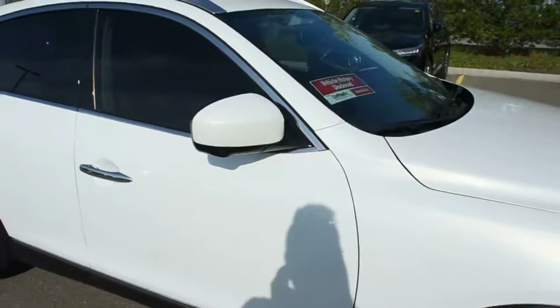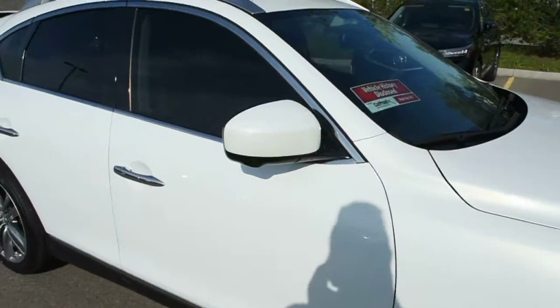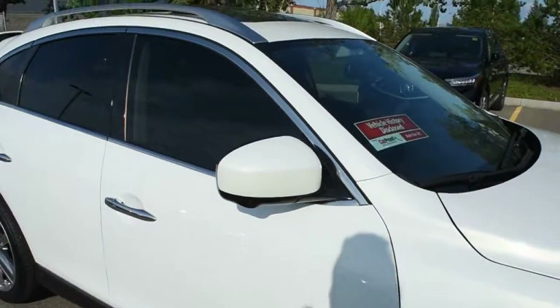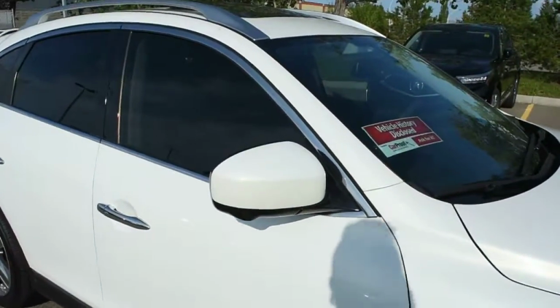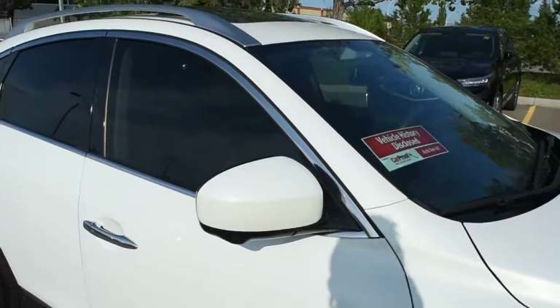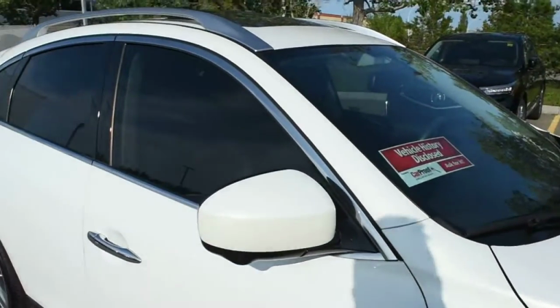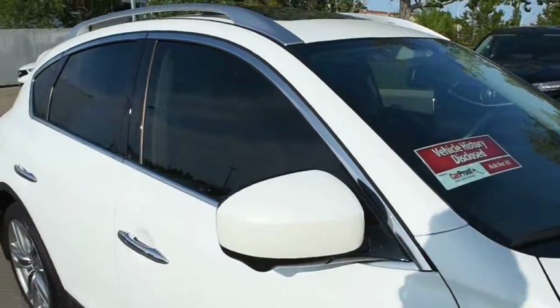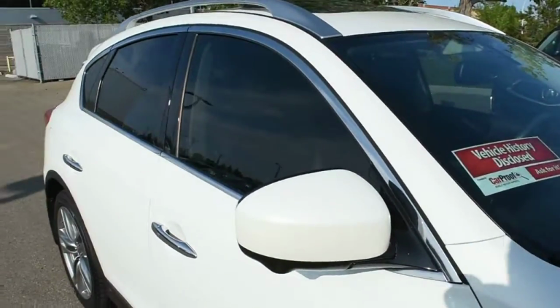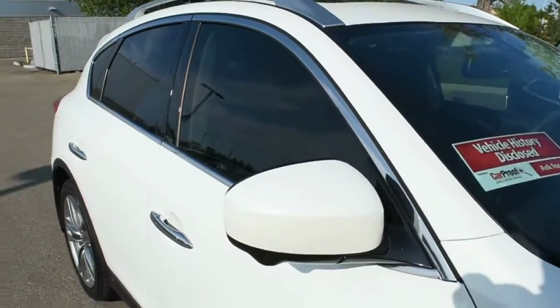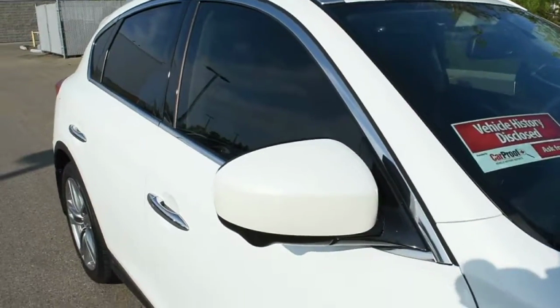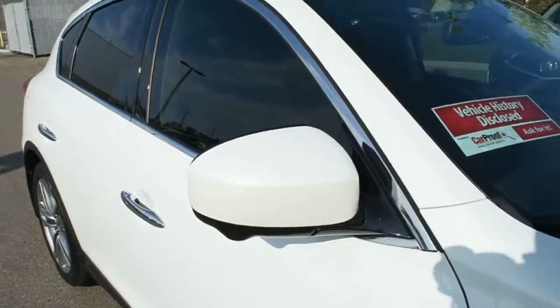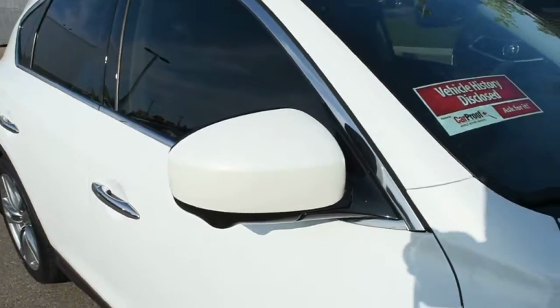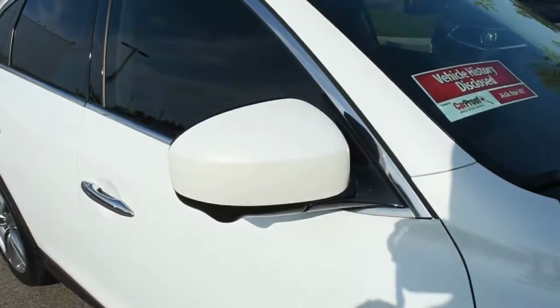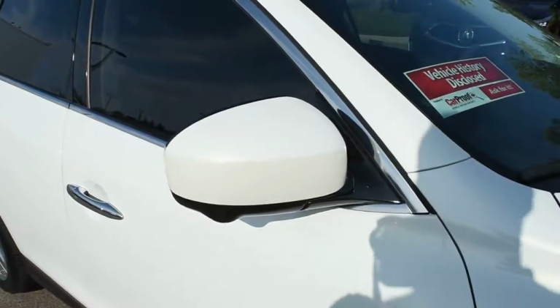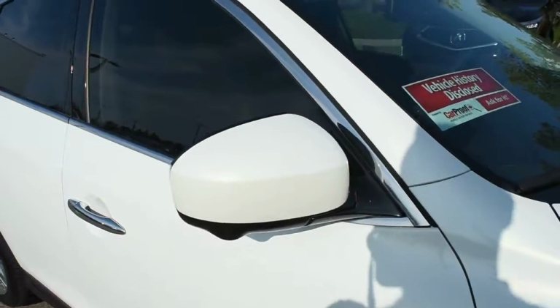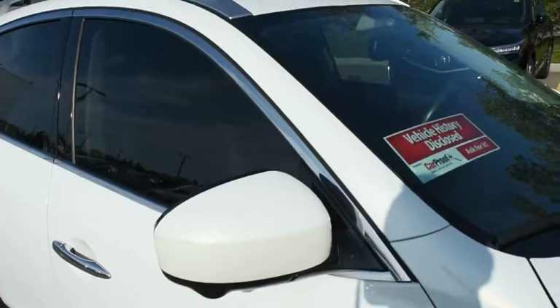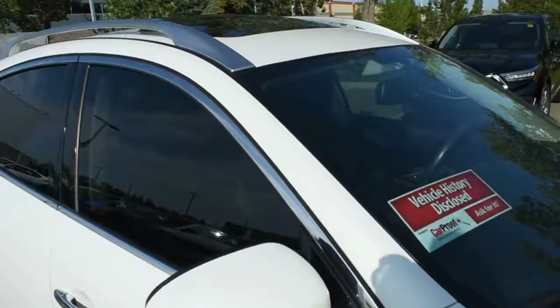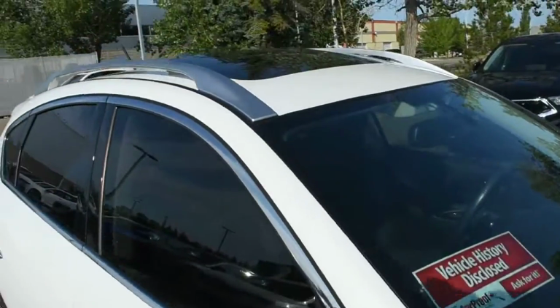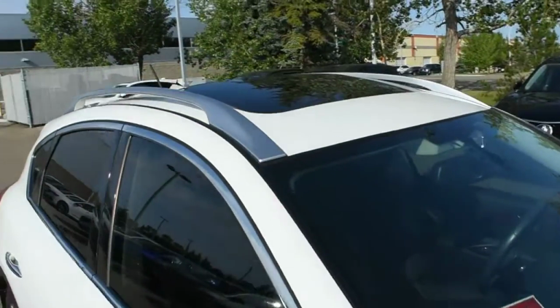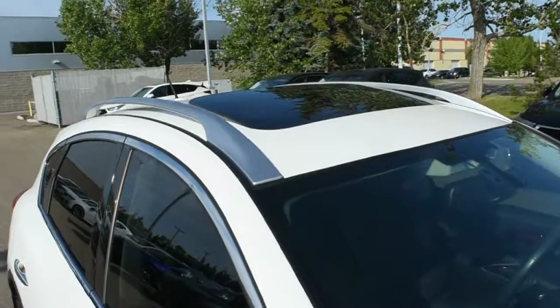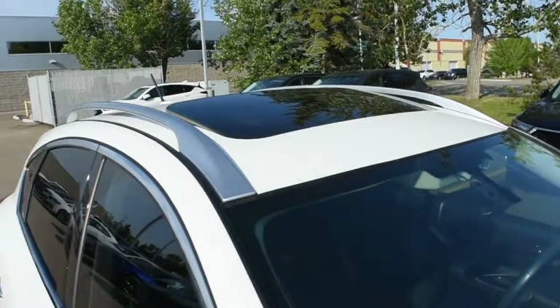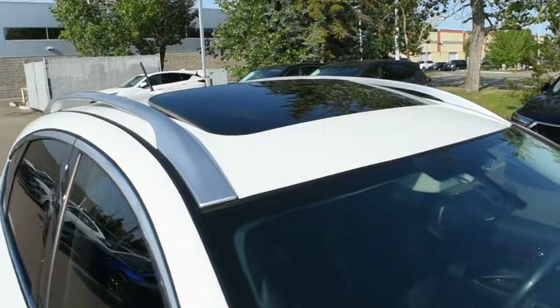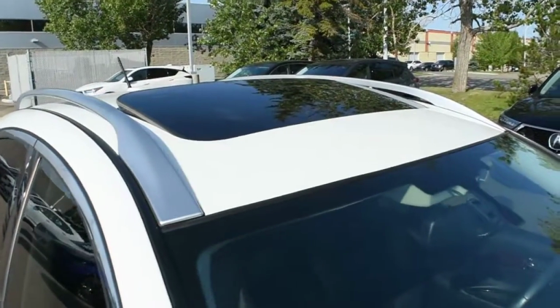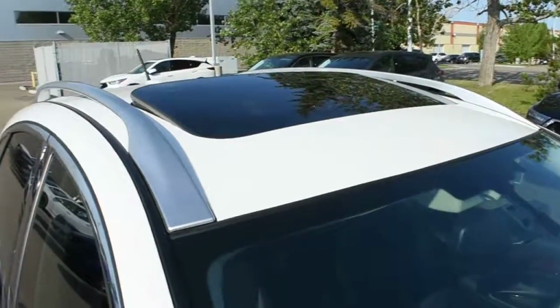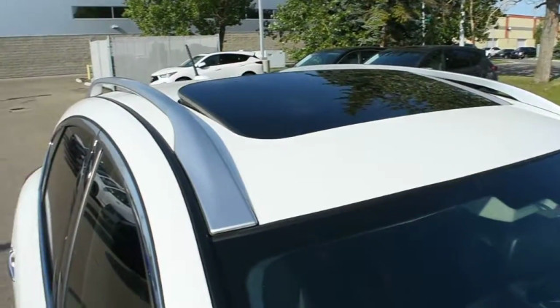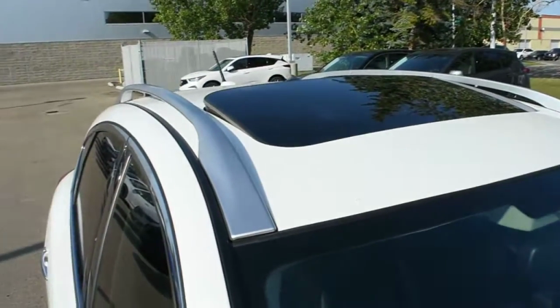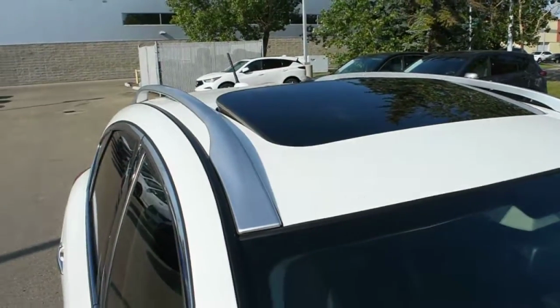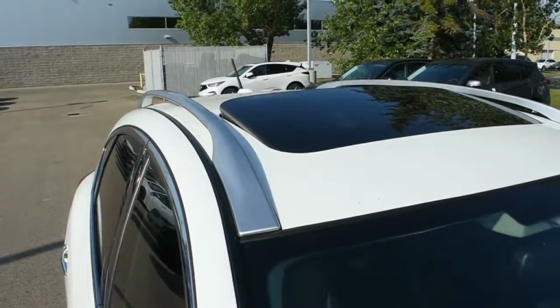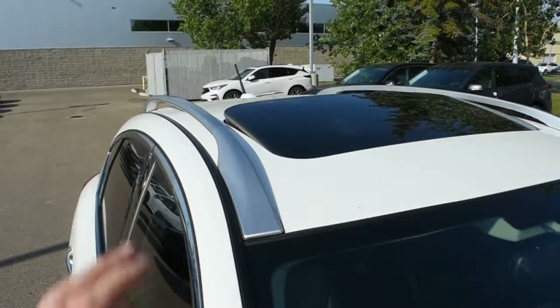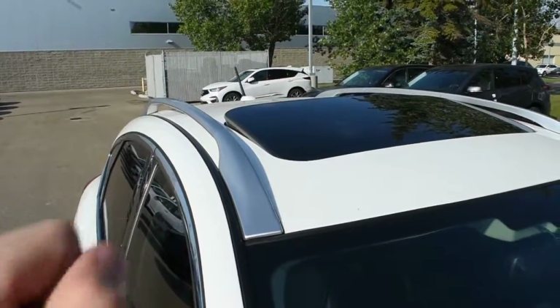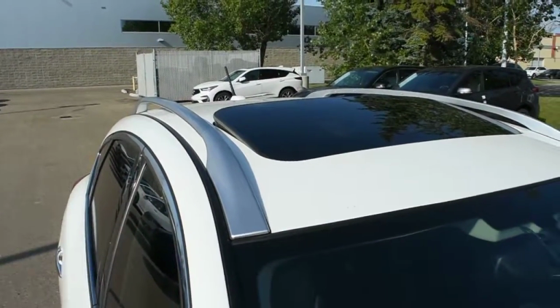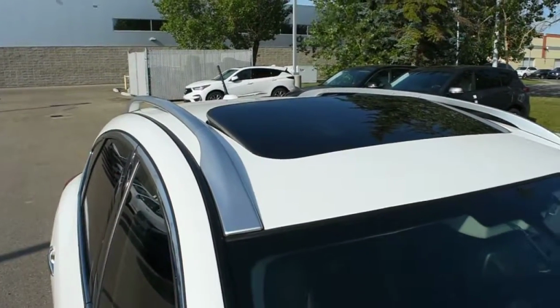The side rear mirrors are heated and power adjustable with integrated turn signals. Towards the roofline, you do have a power adjustable sunroof through satin roof rails.